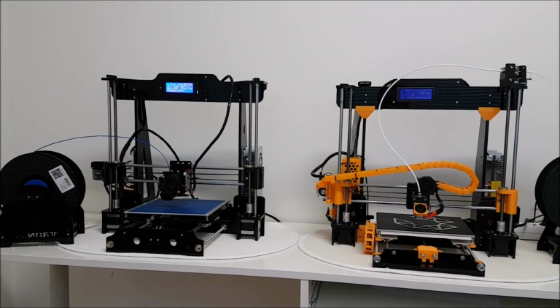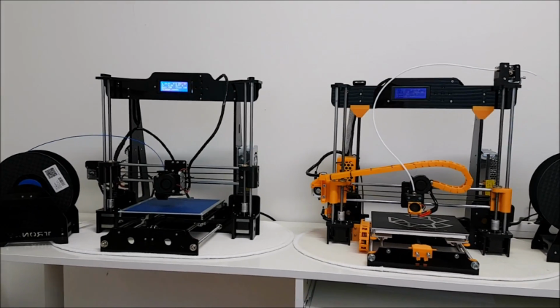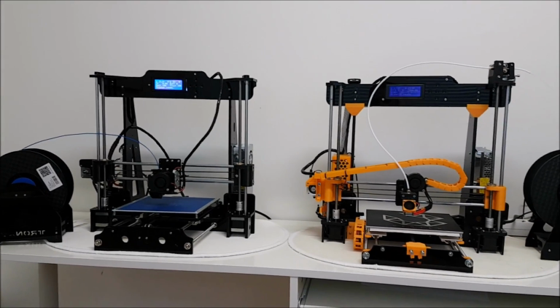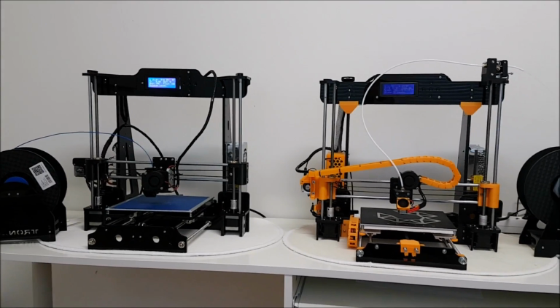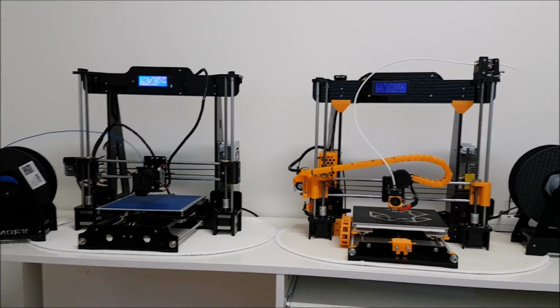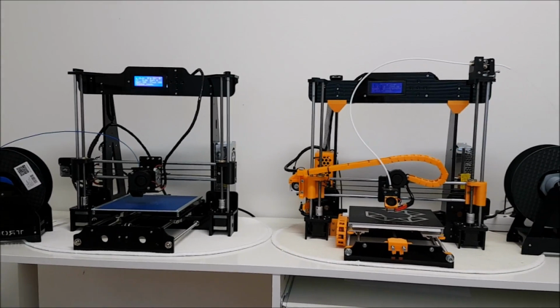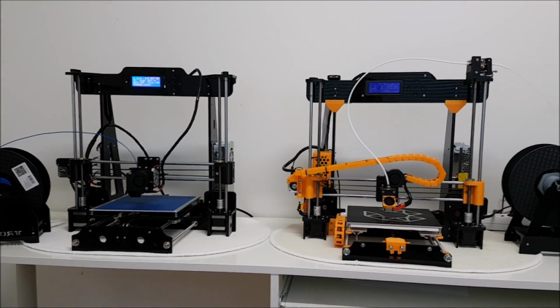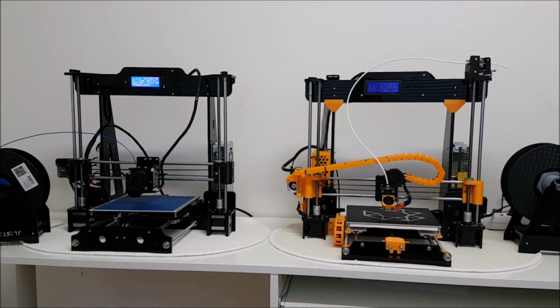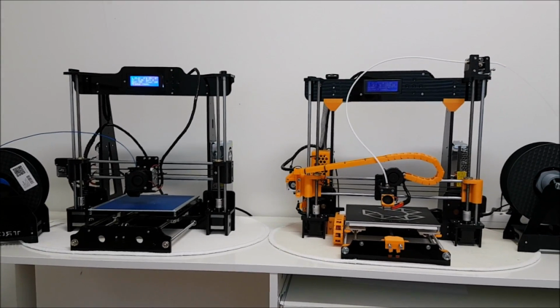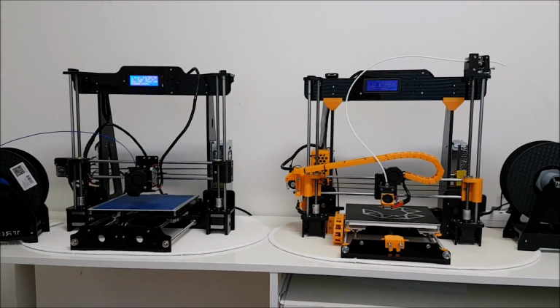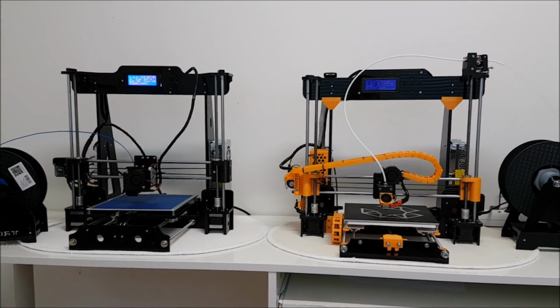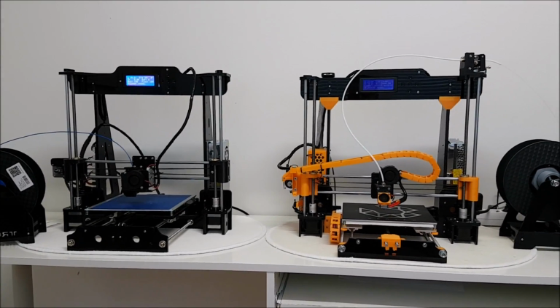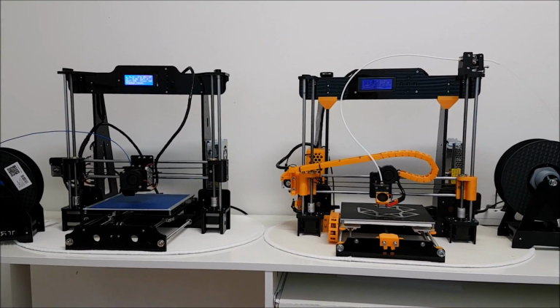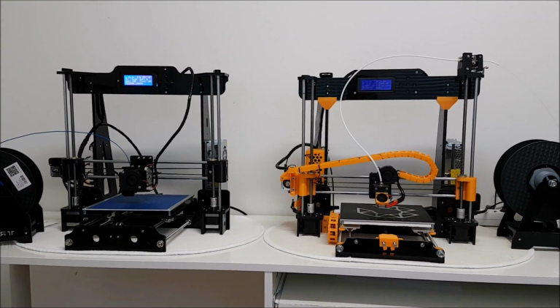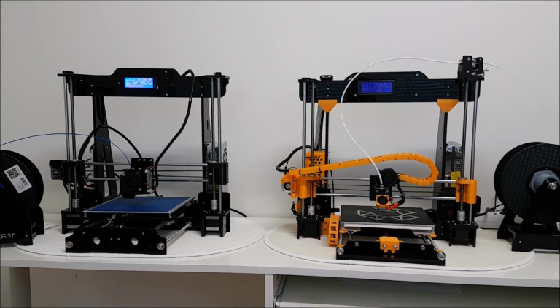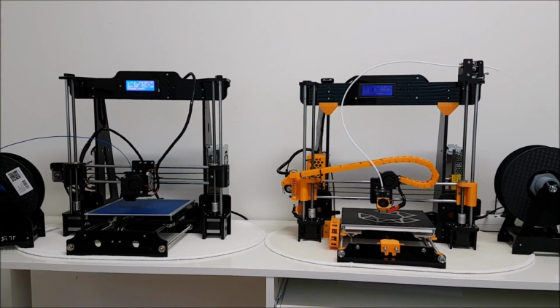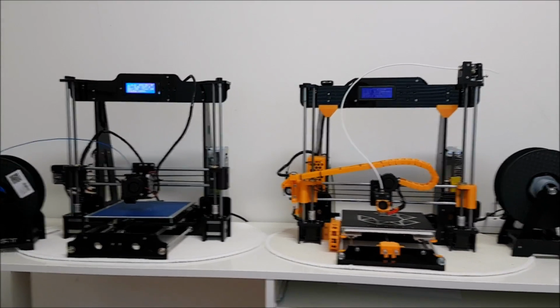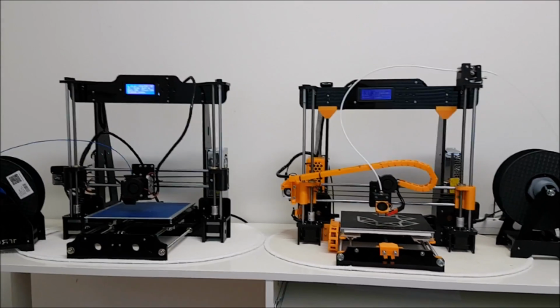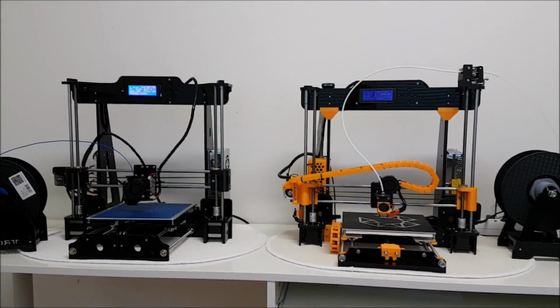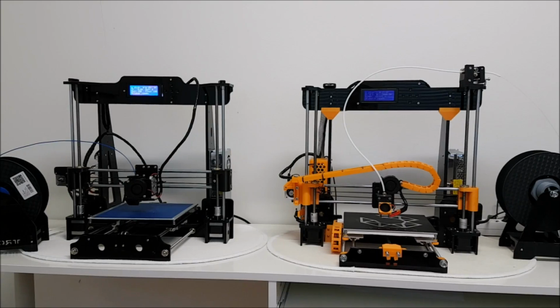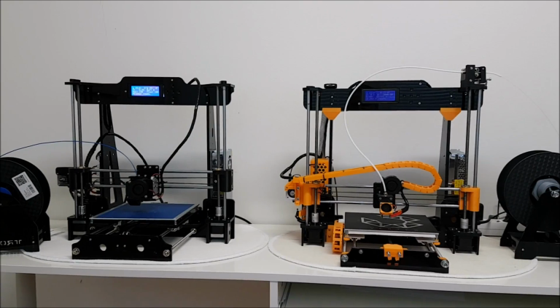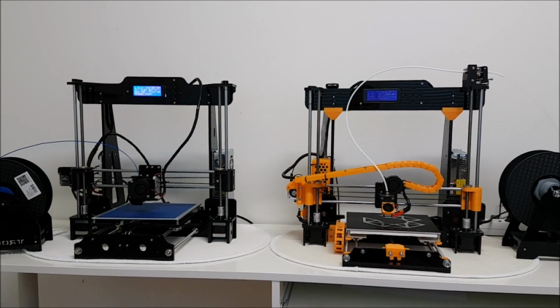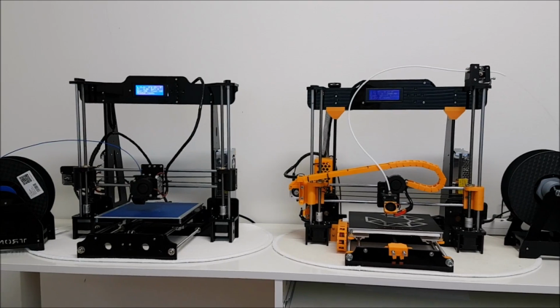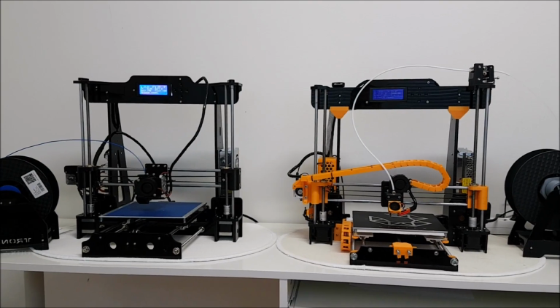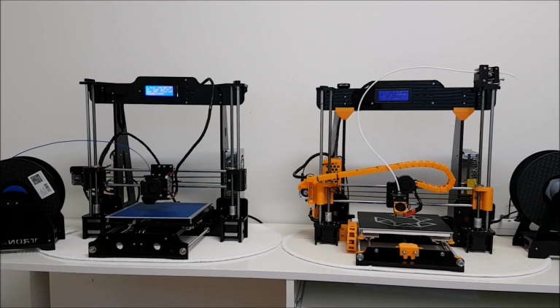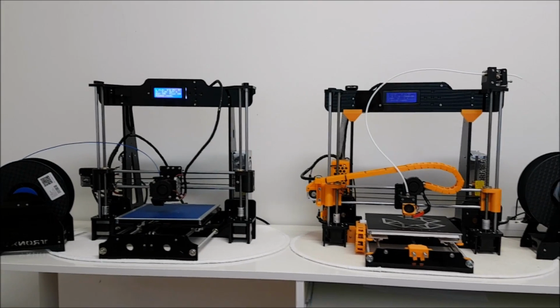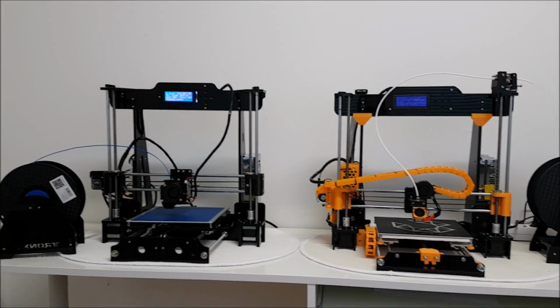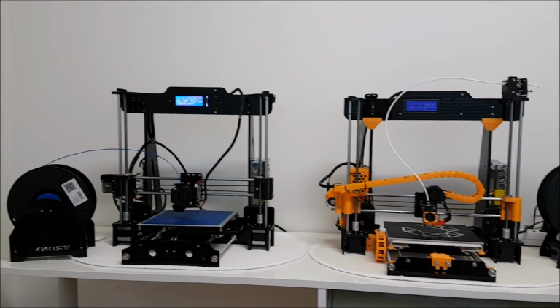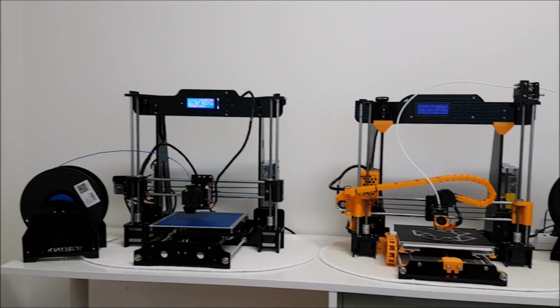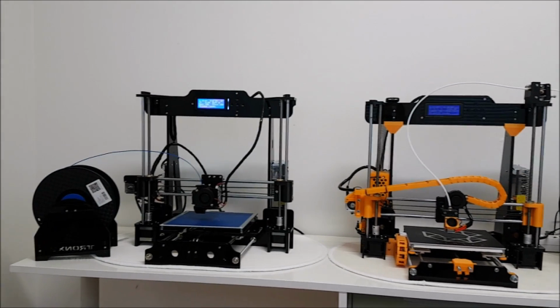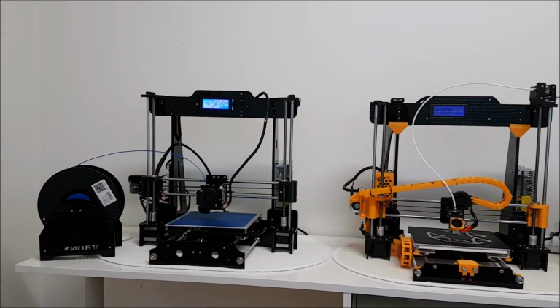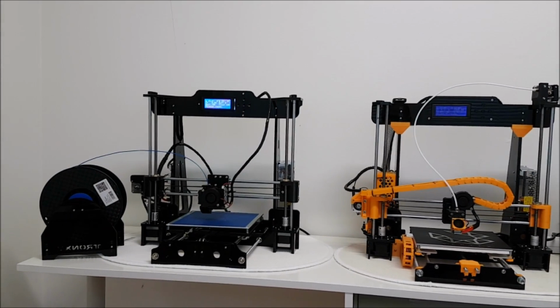Hey guys, welcome to my channel. In this video we're going to do the comparison between the Tronxy and the Anet A8.